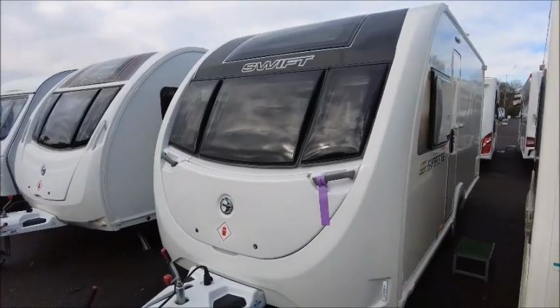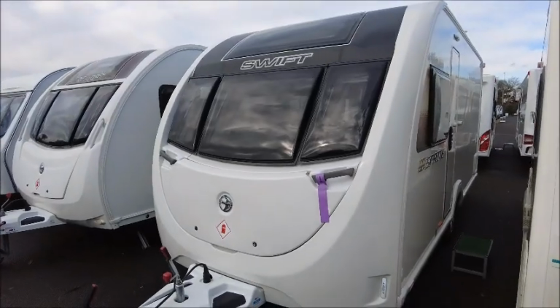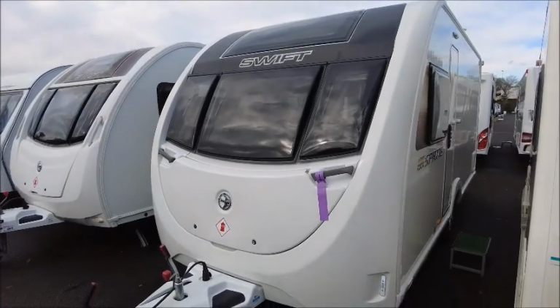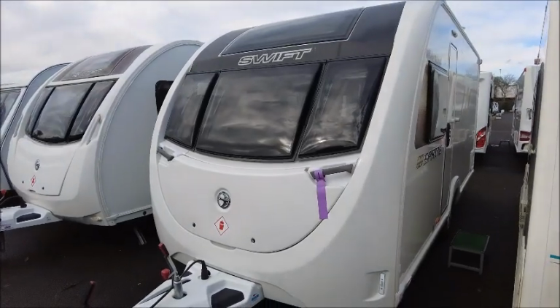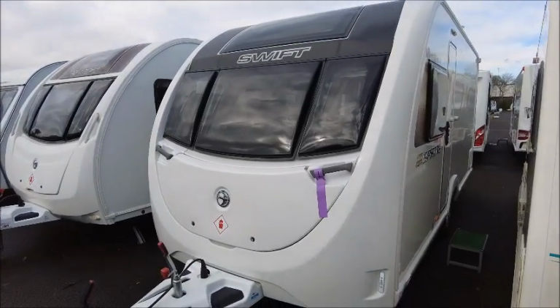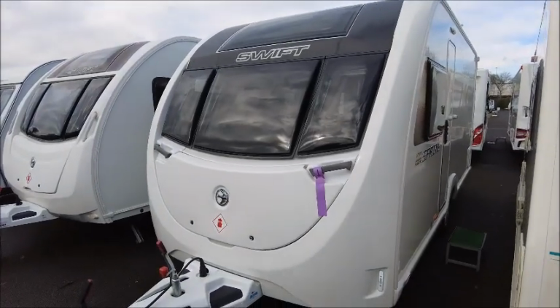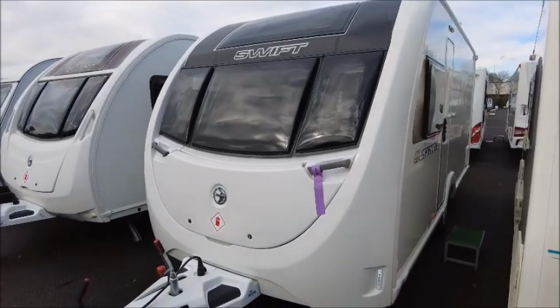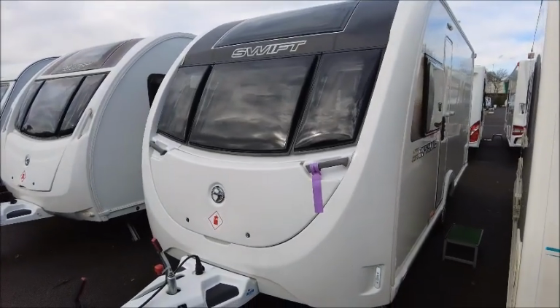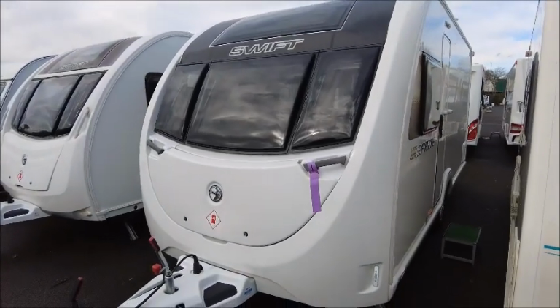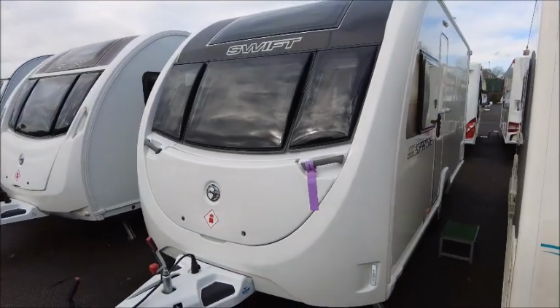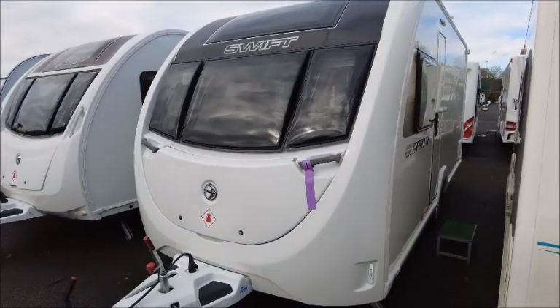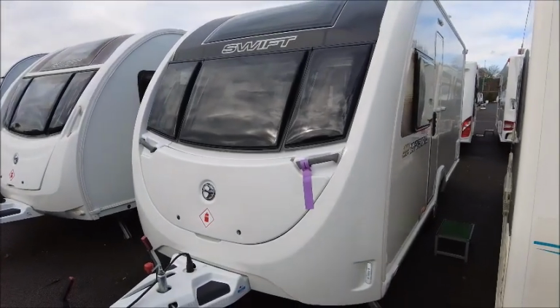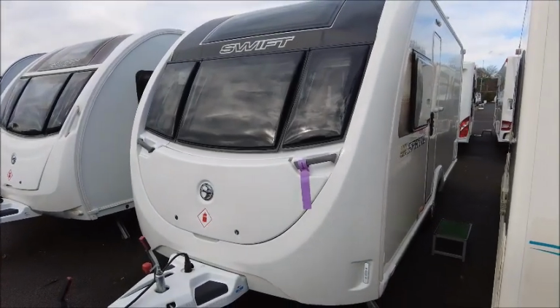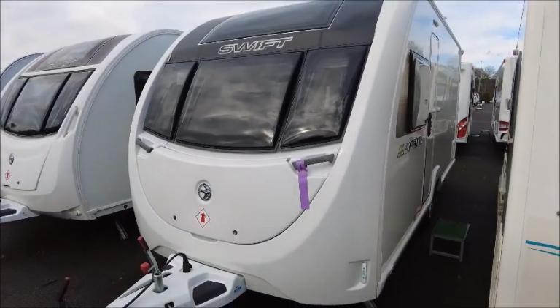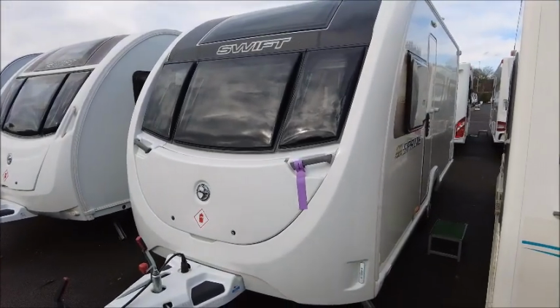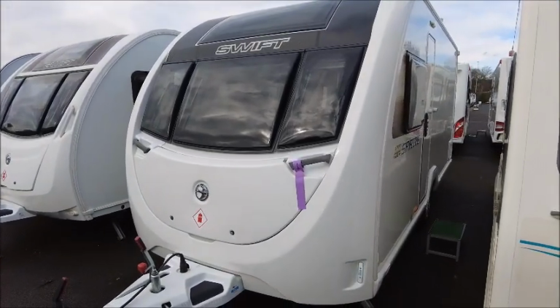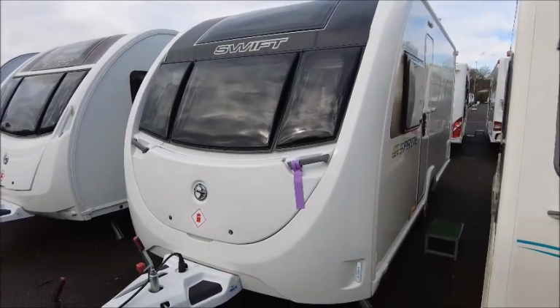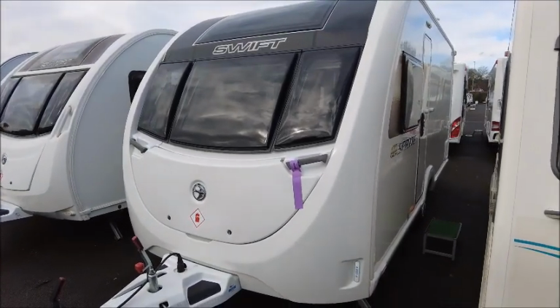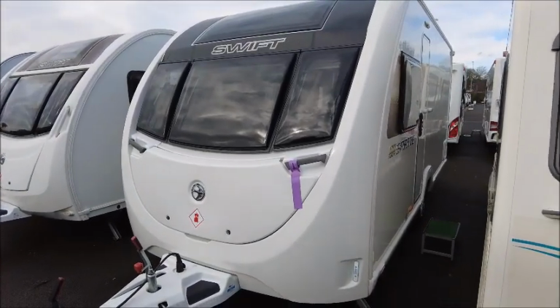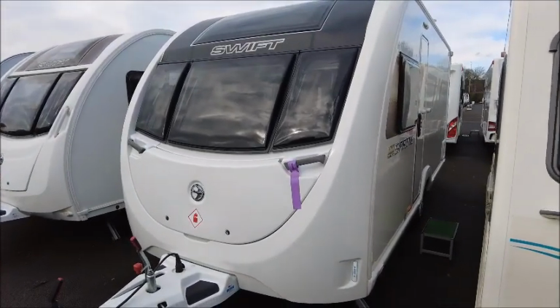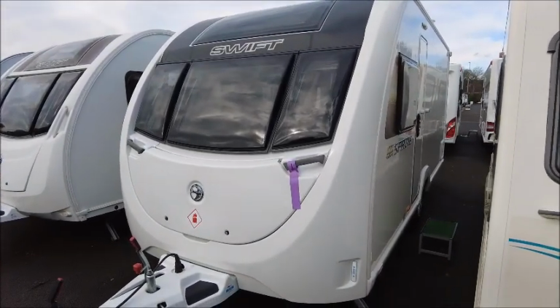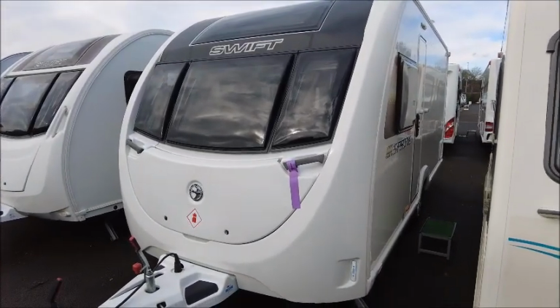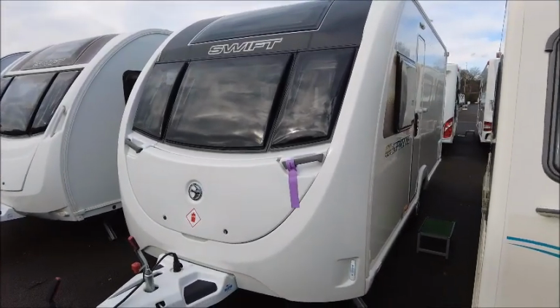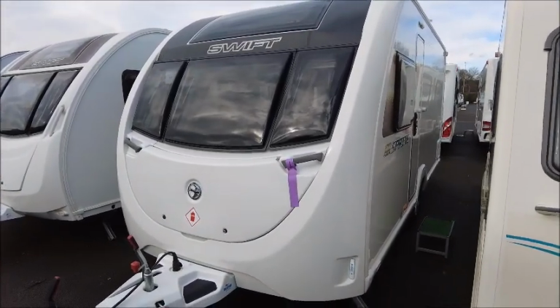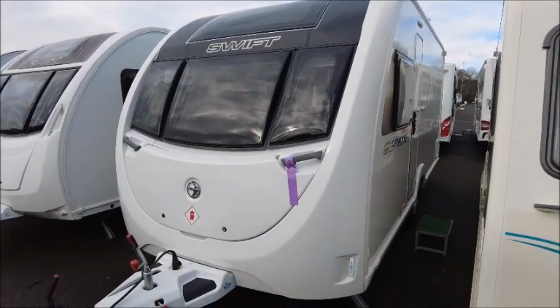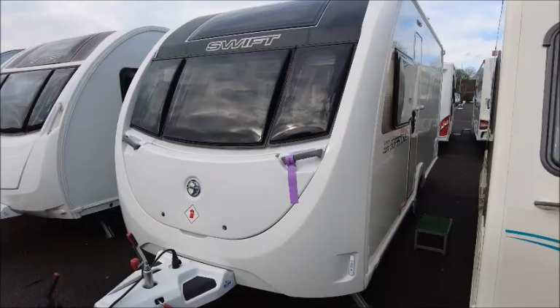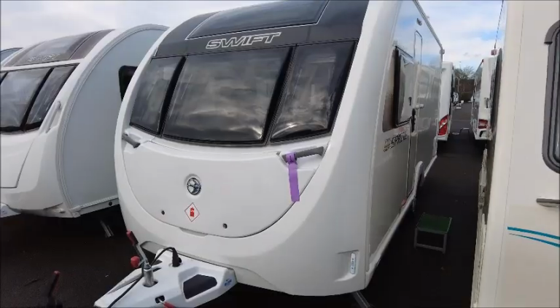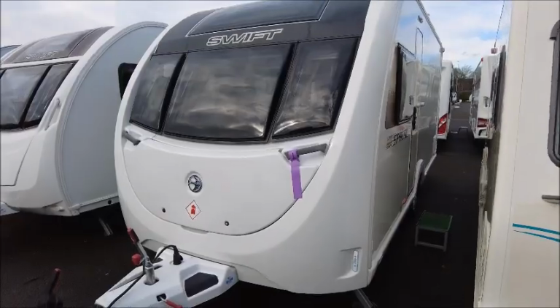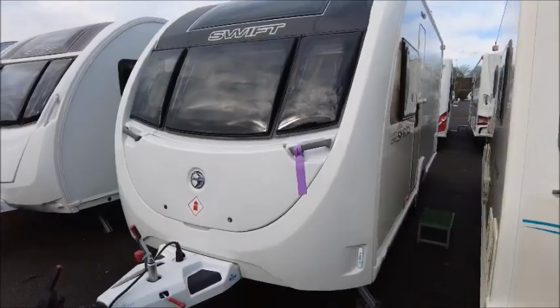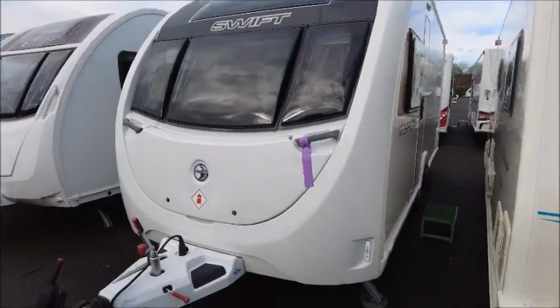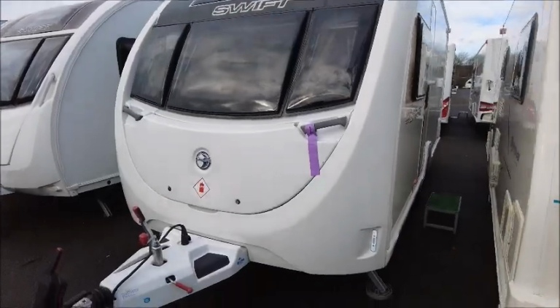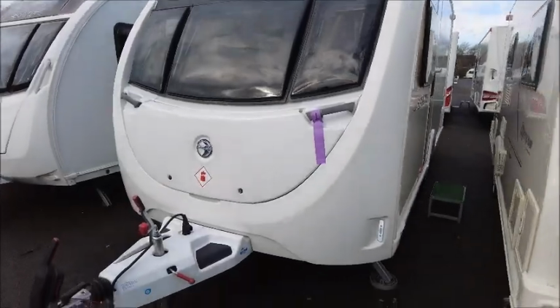Welcome back to Sound of Pleasure. Here we have a Sprite Alpine 4 caravan. Let's go and take a look.